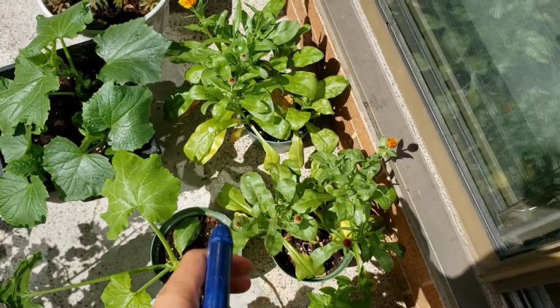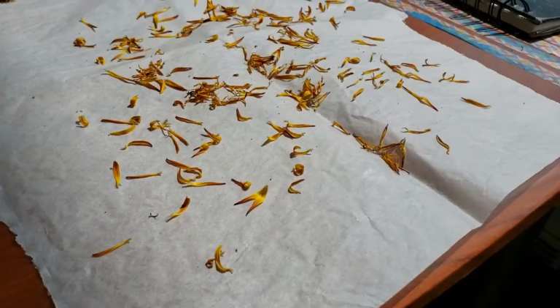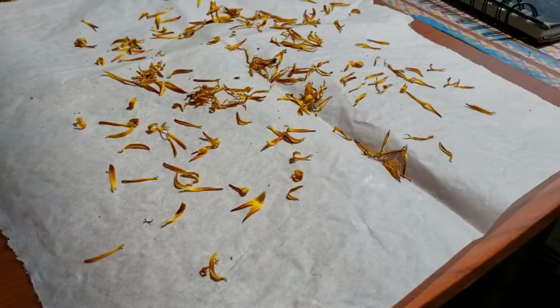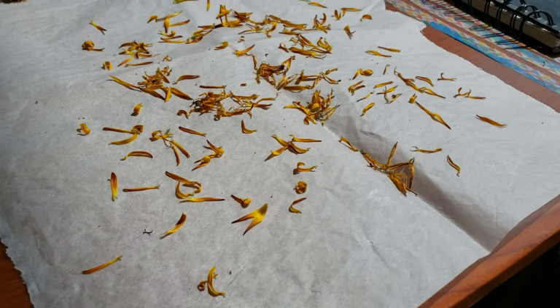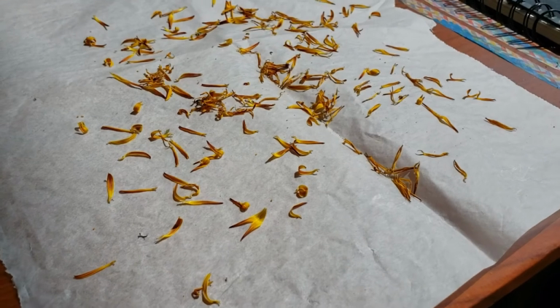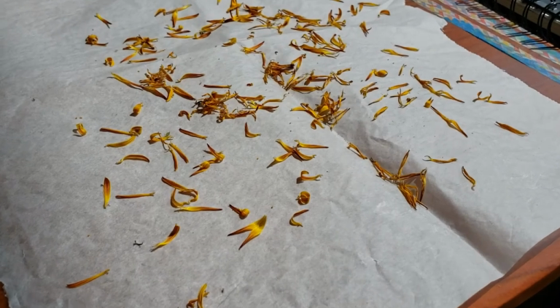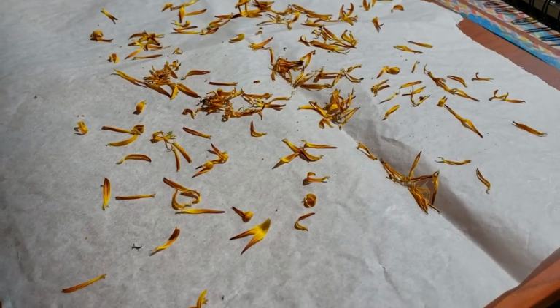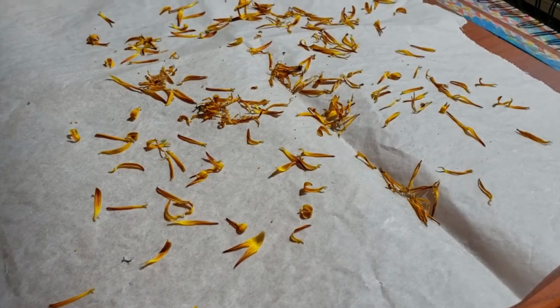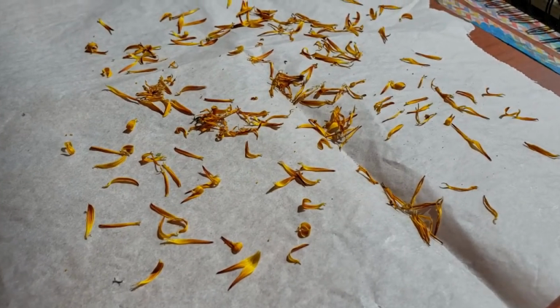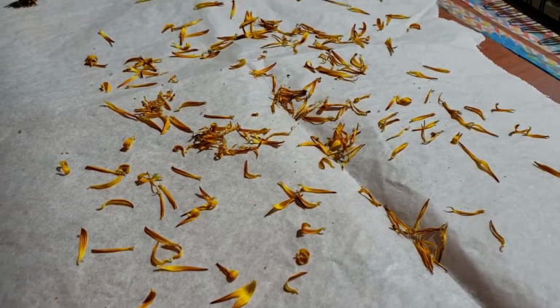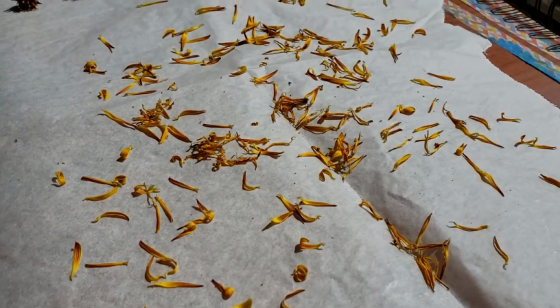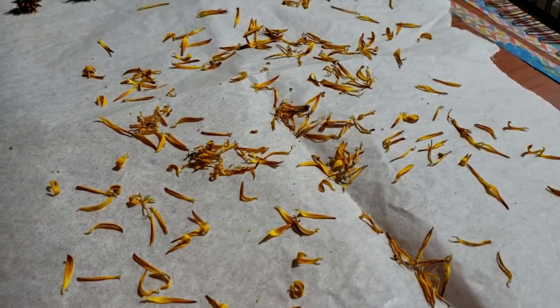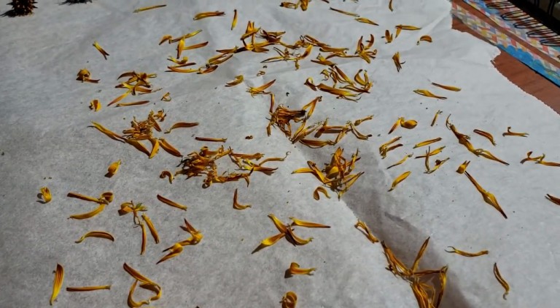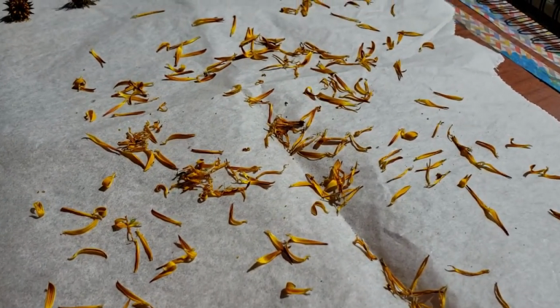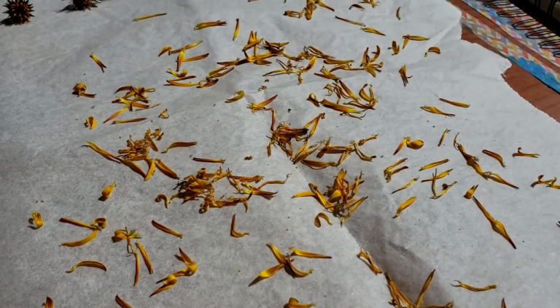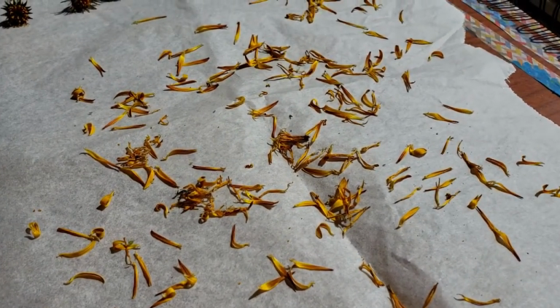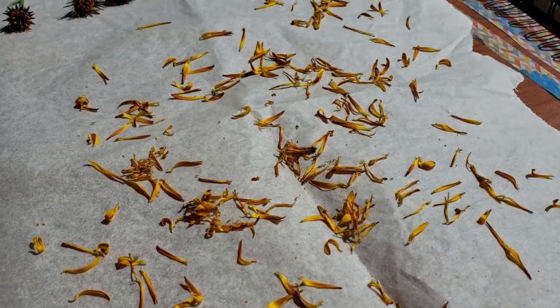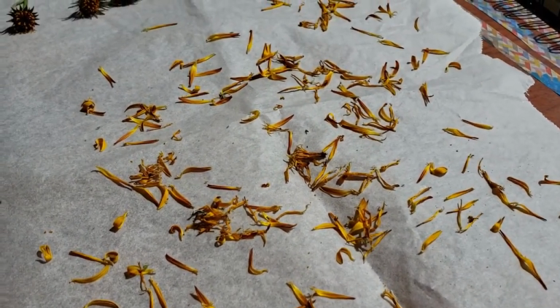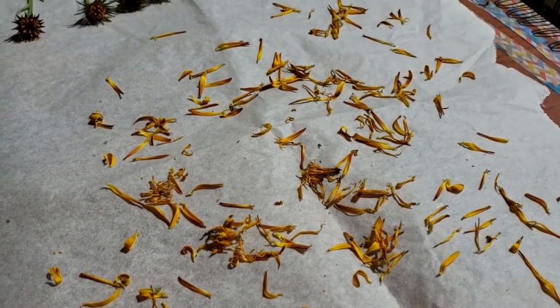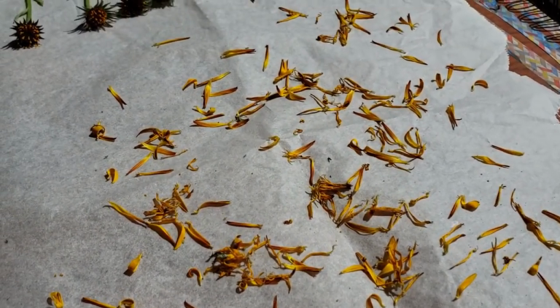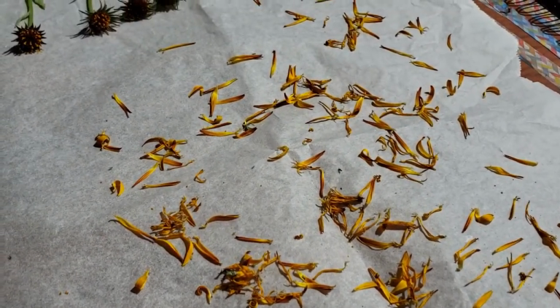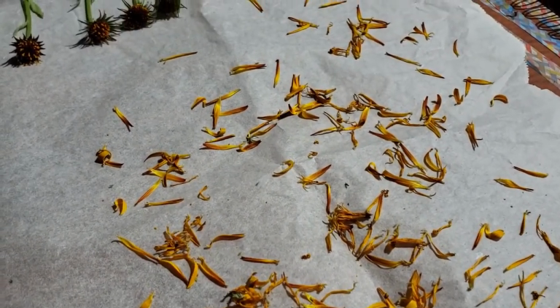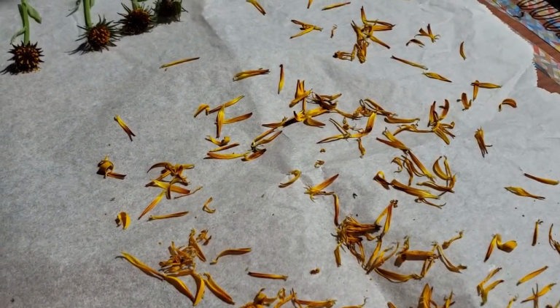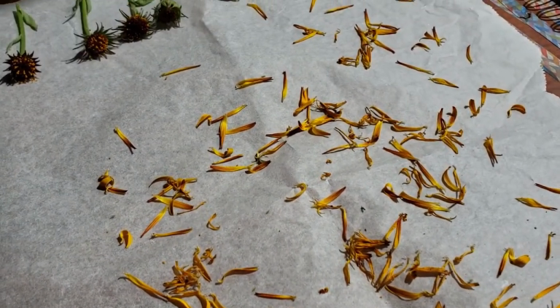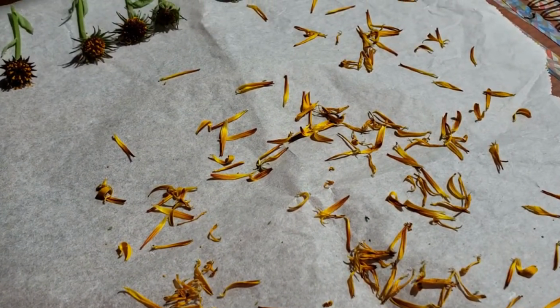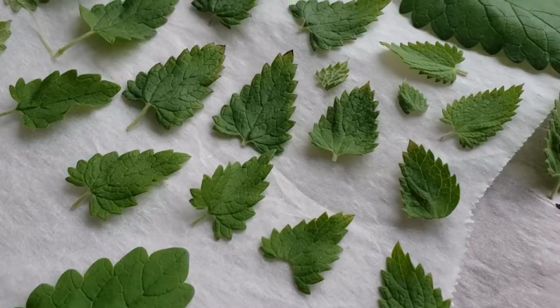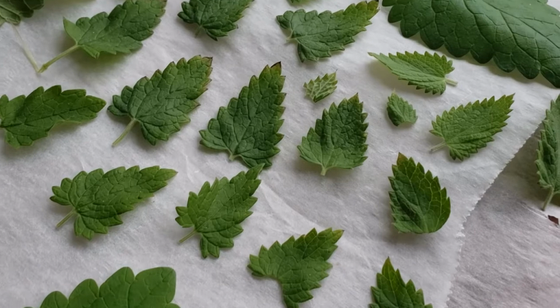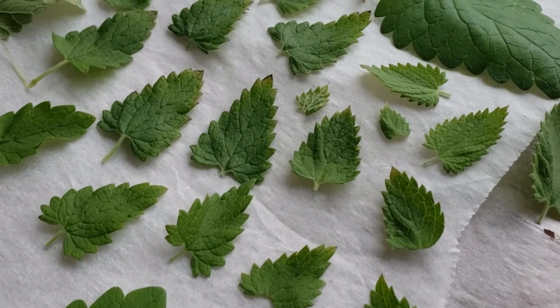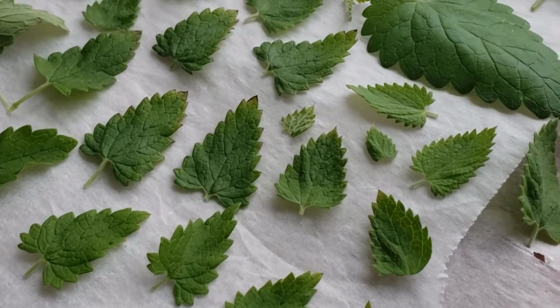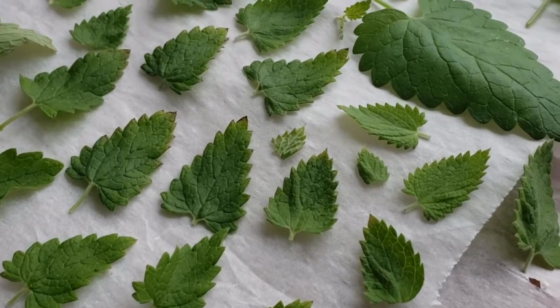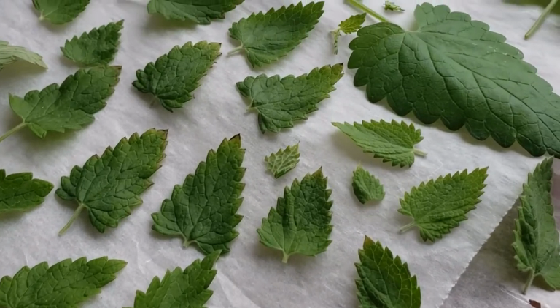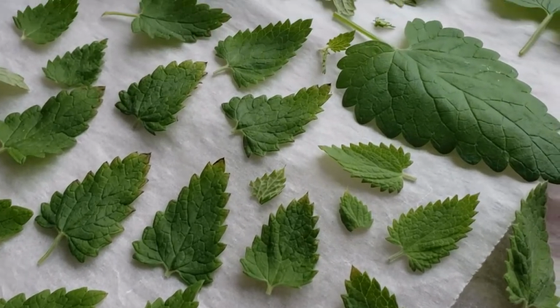I had a constant parchment paper set up in the window that I was using to dry petals and leaves, and I was adding new material every day.